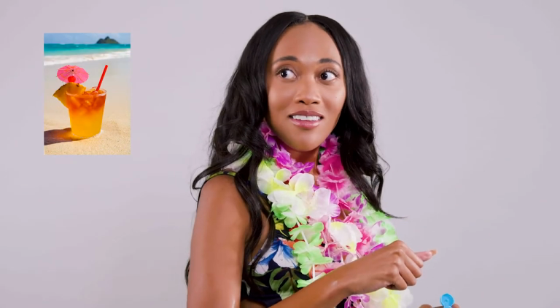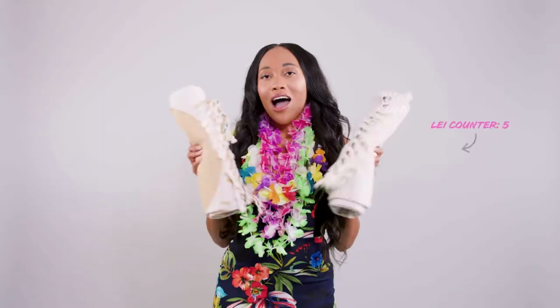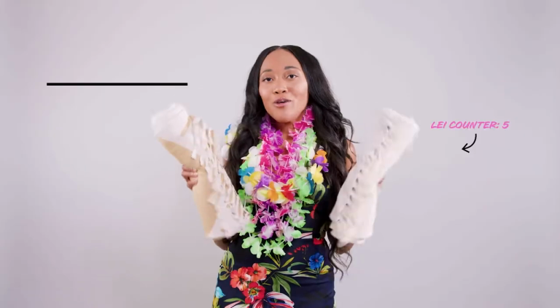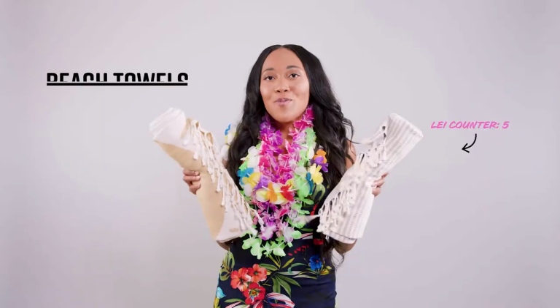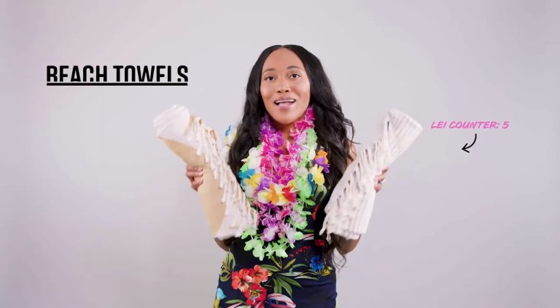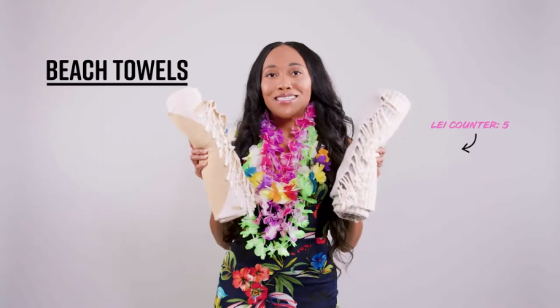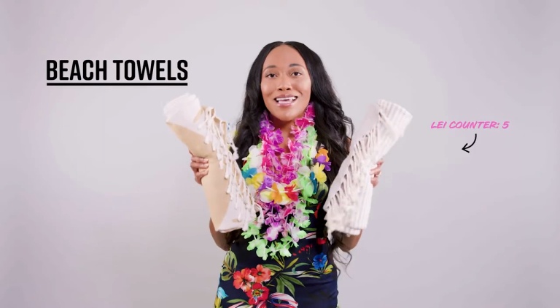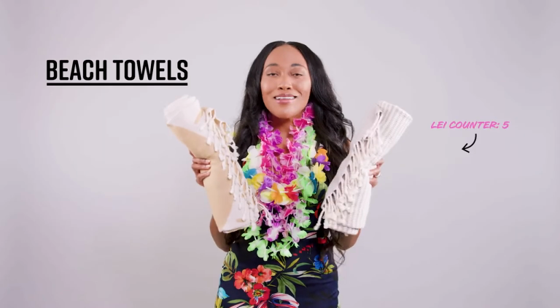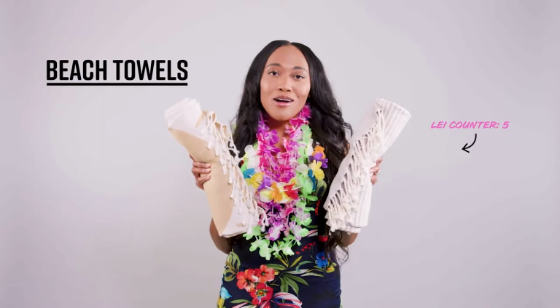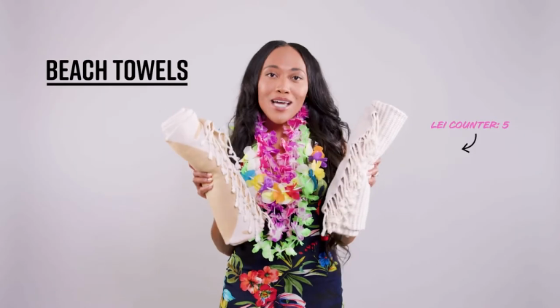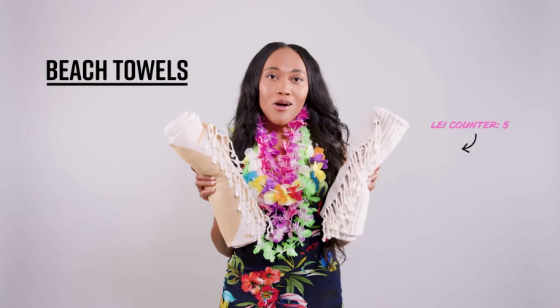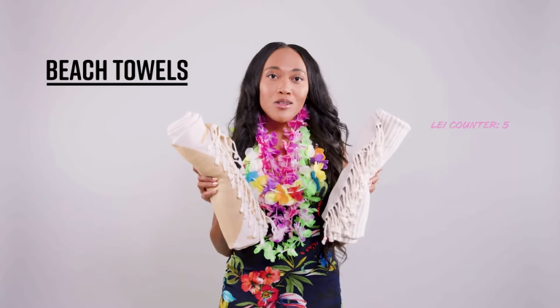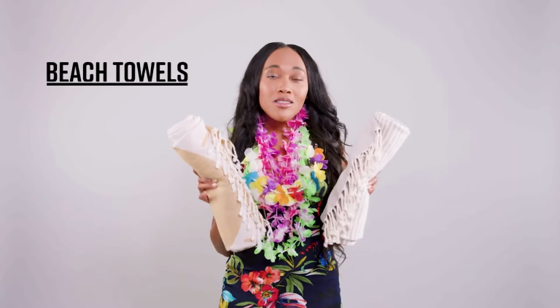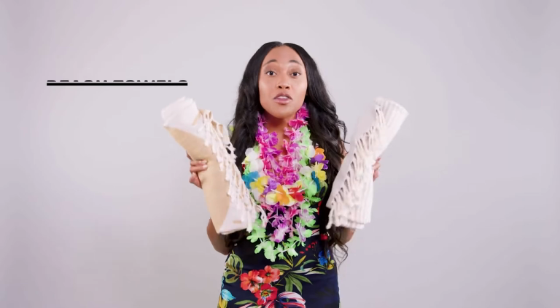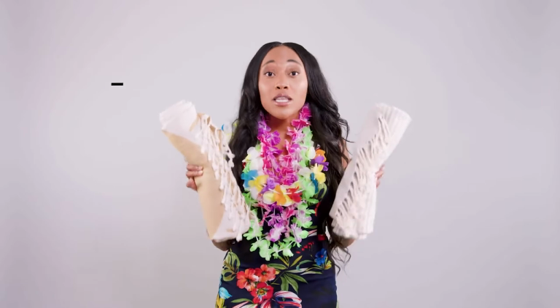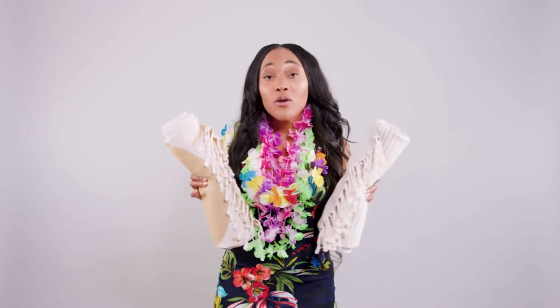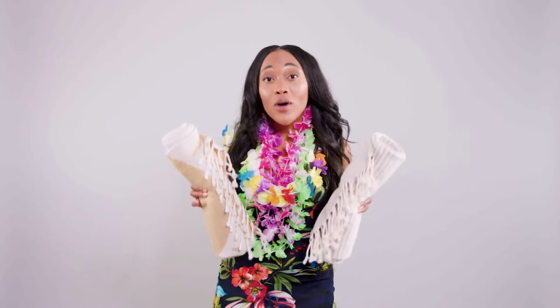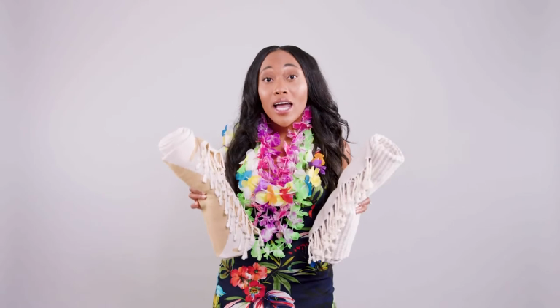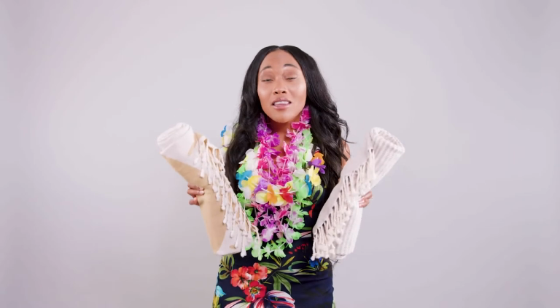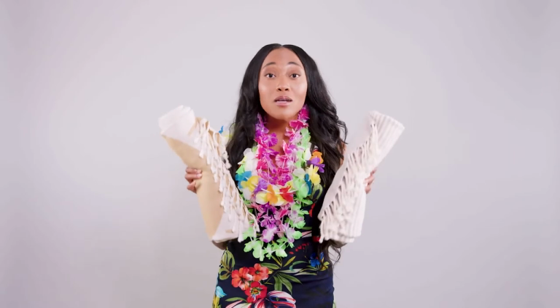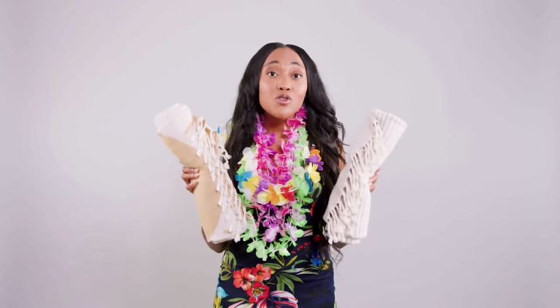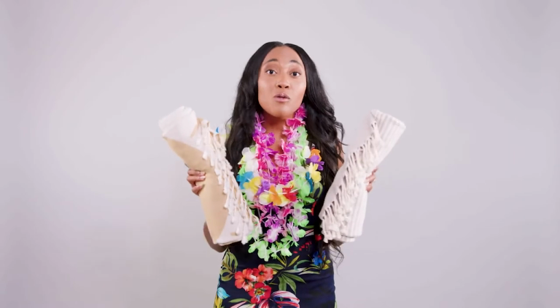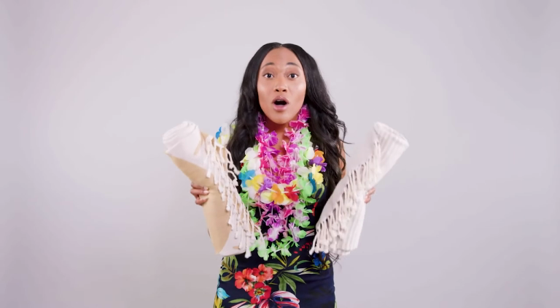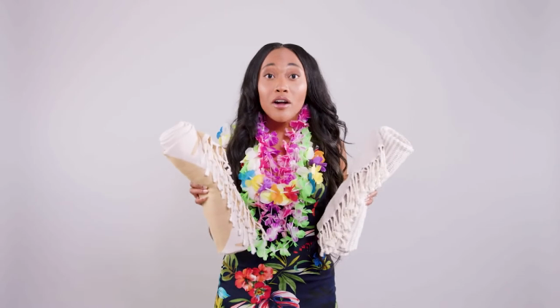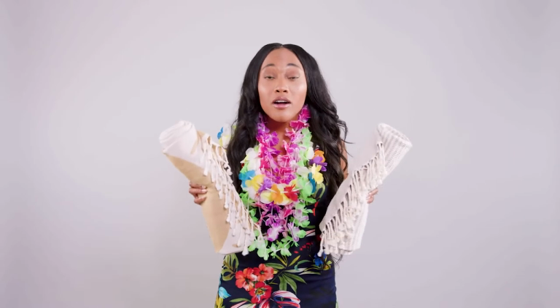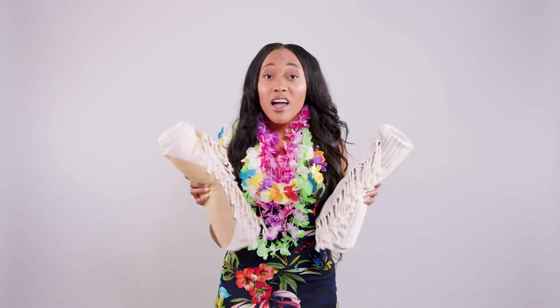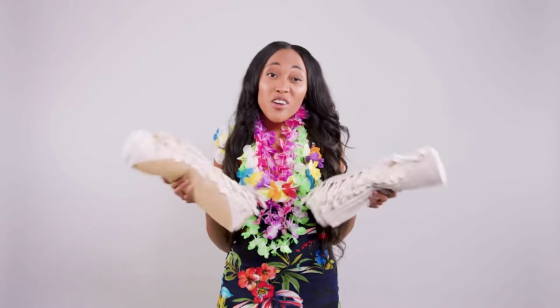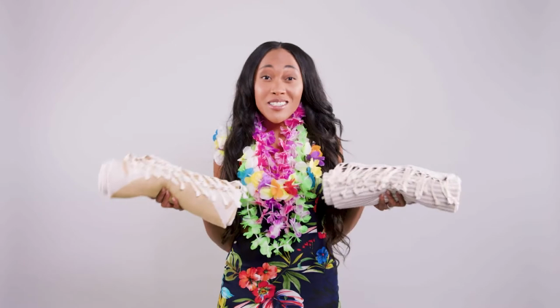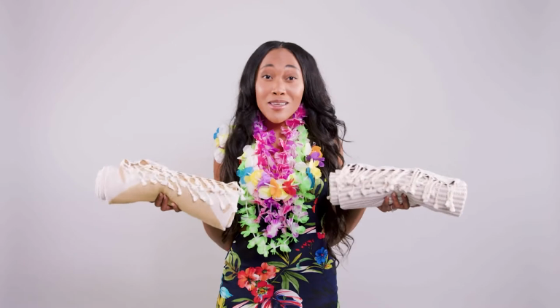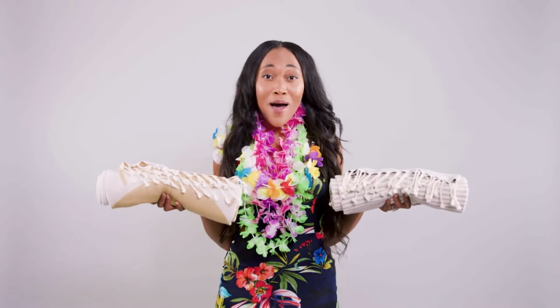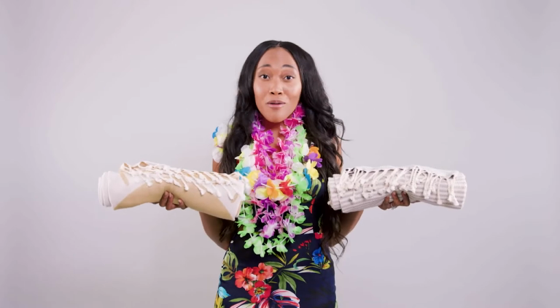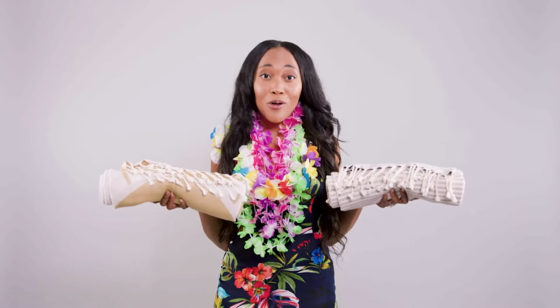I always pack these Sand Cloud towels. They're lightweight, they absorb water, and they're easily packable.